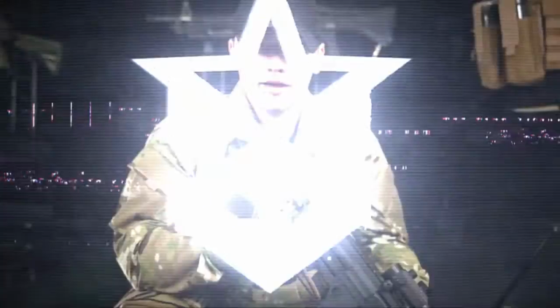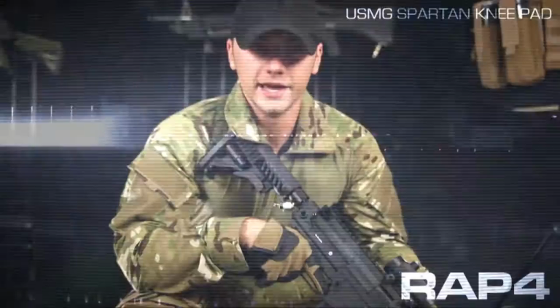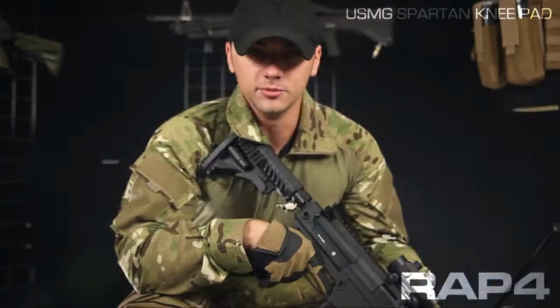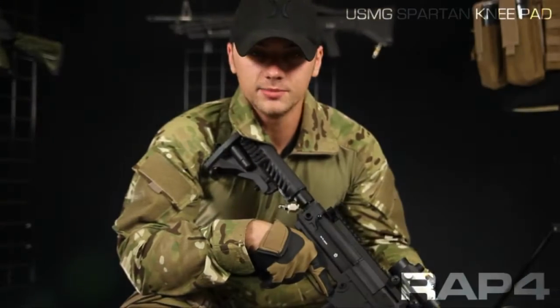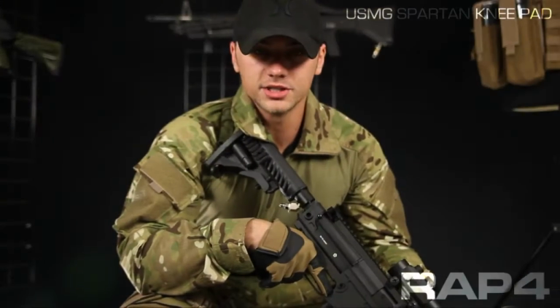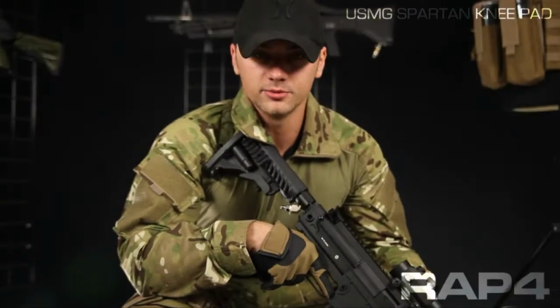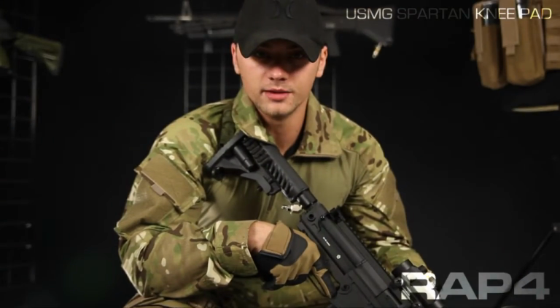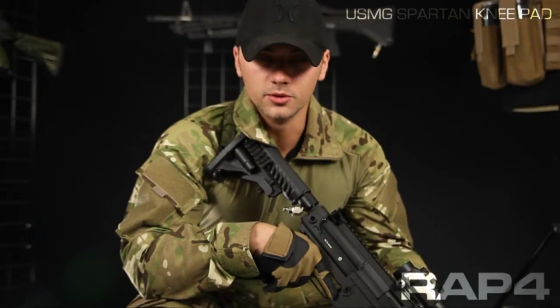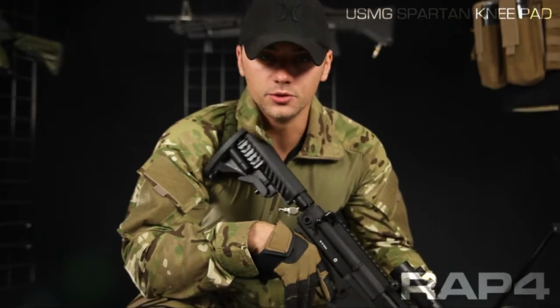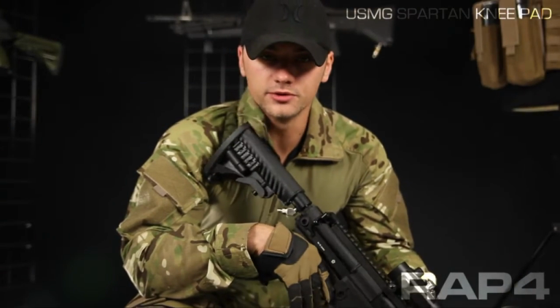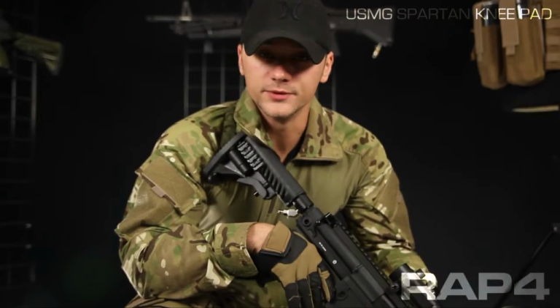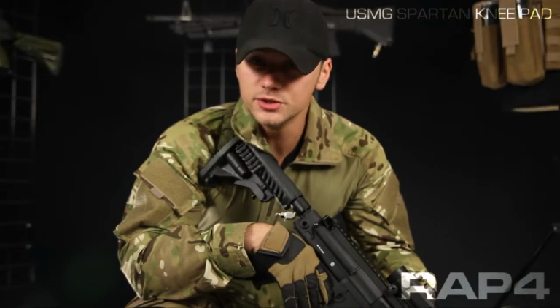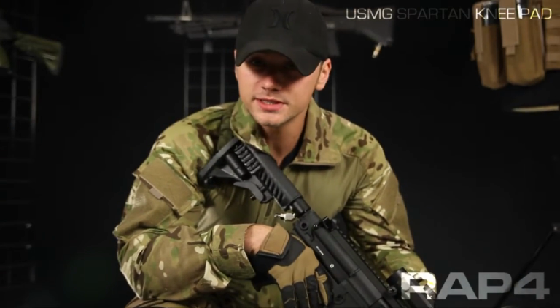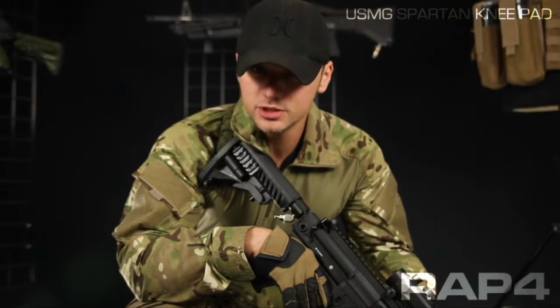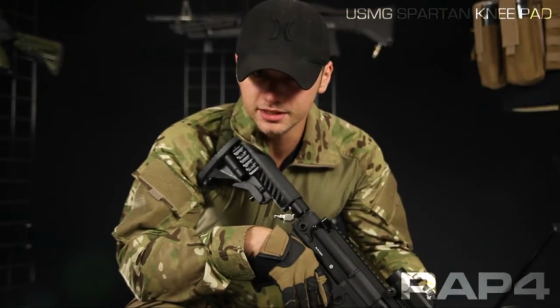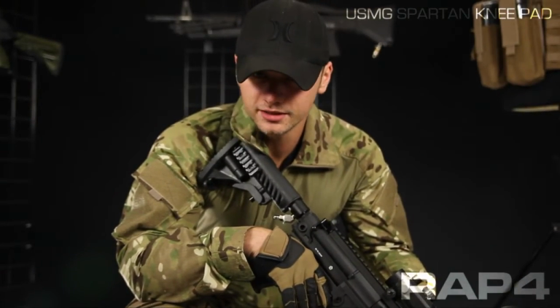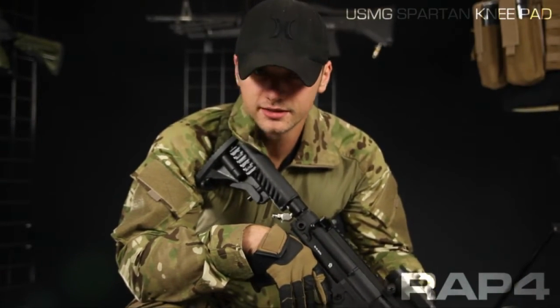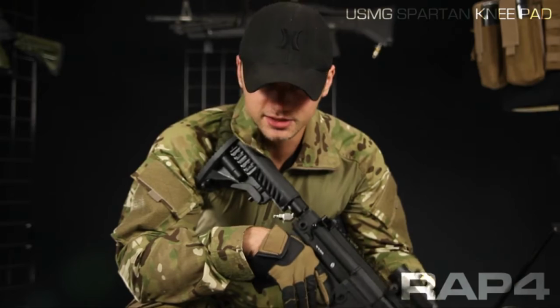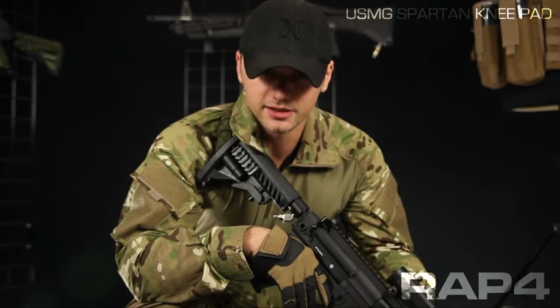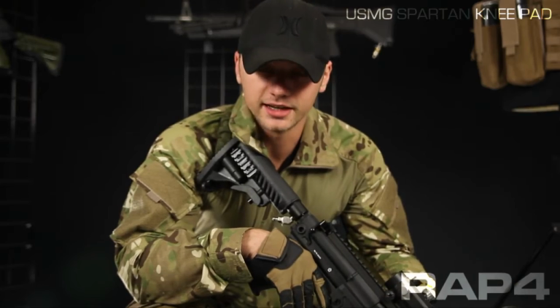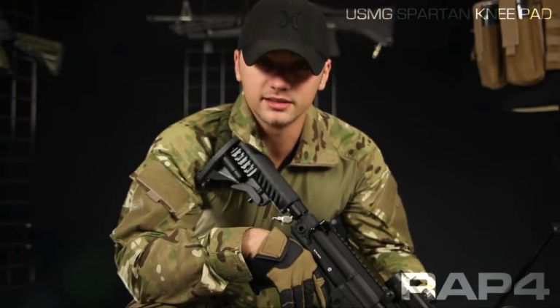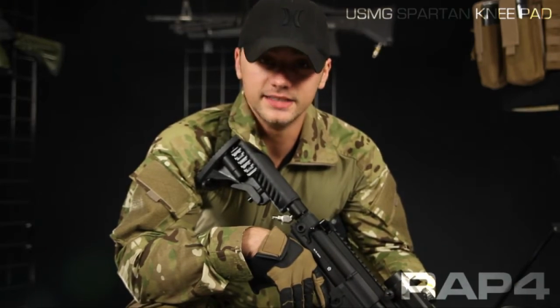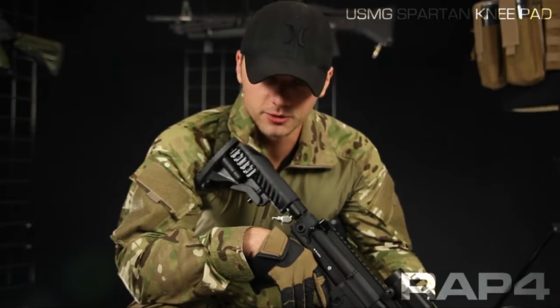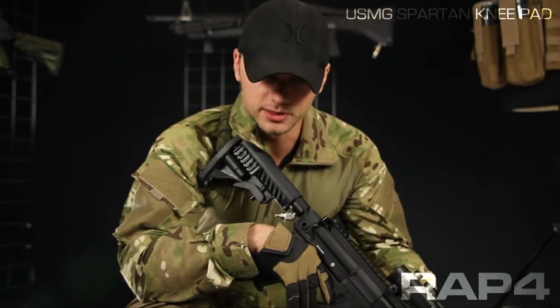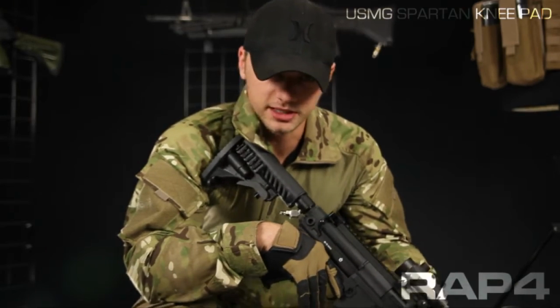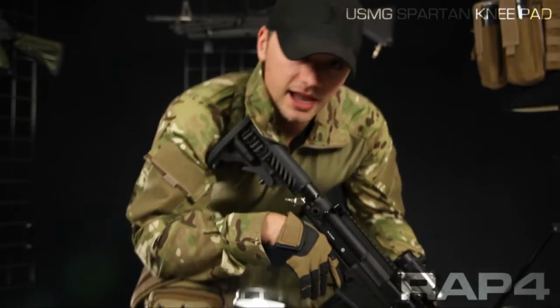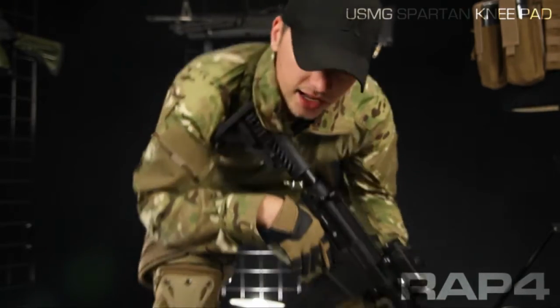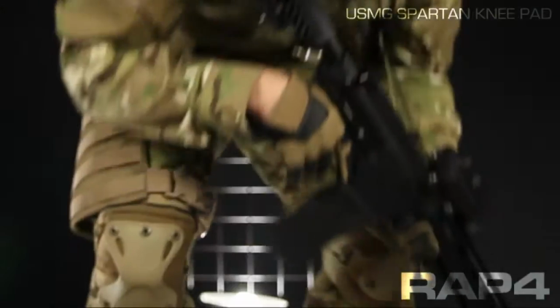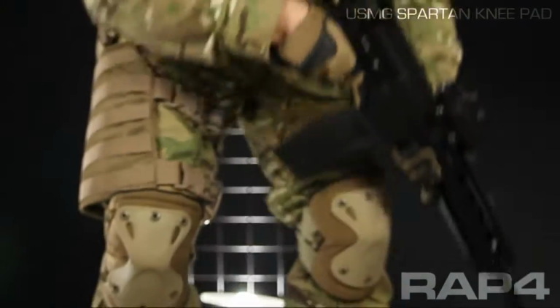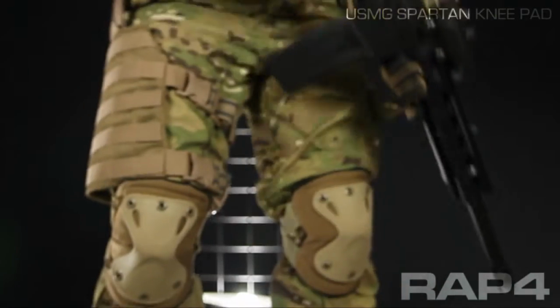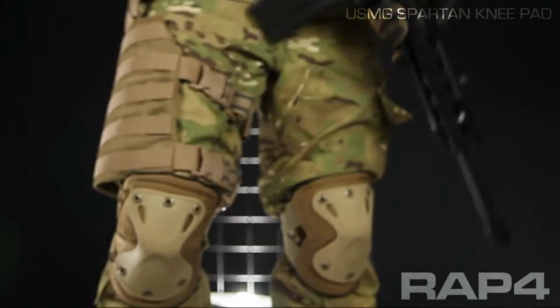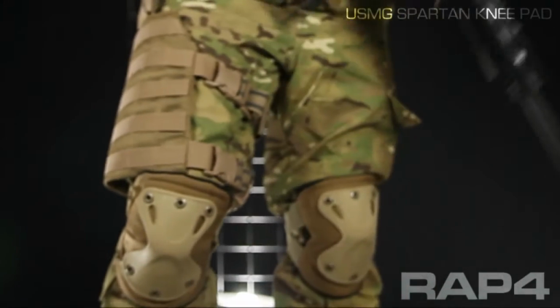Hey everybody, Patrick here from Rapp4 going over the new USMG gear that just hit our catalog. Today we're going to be looking at the Spartan Knee Pad.